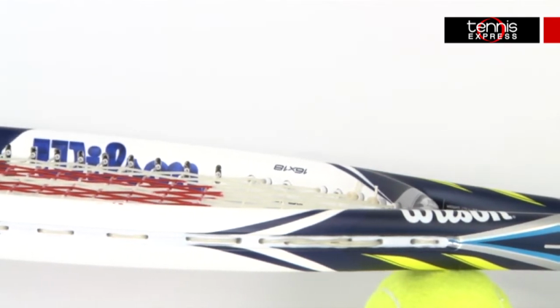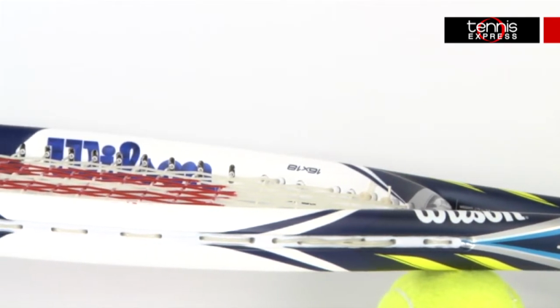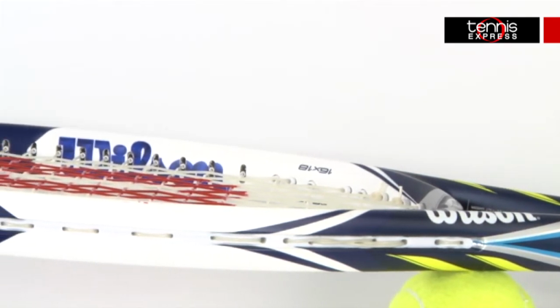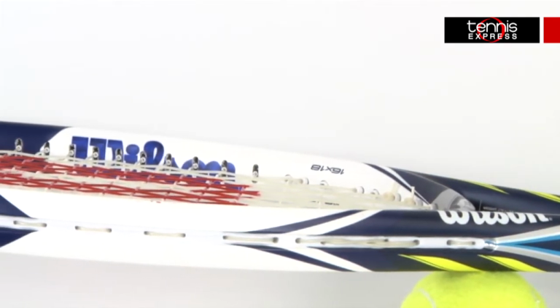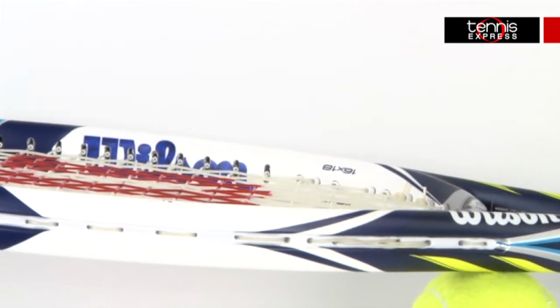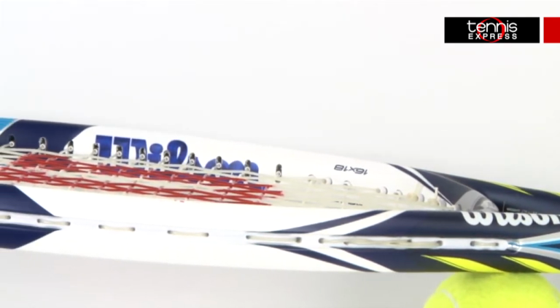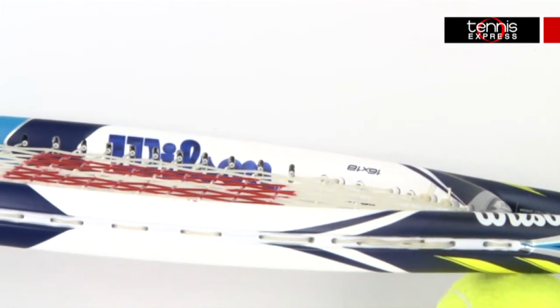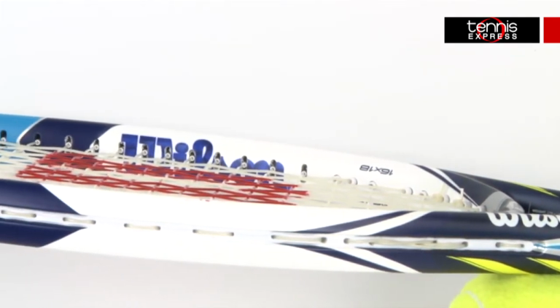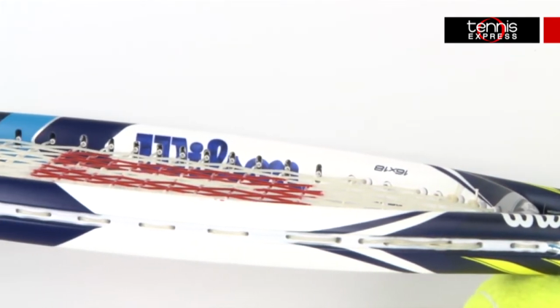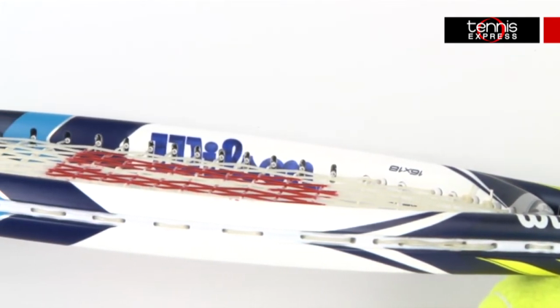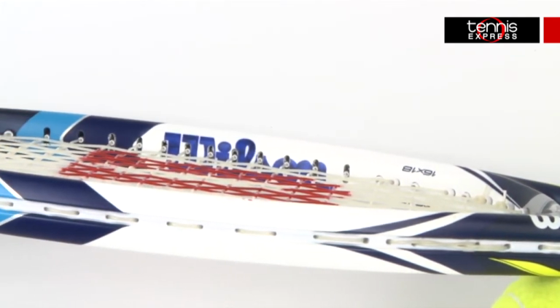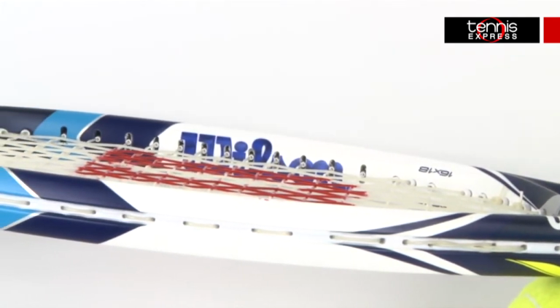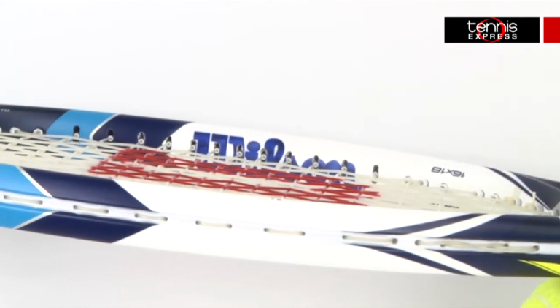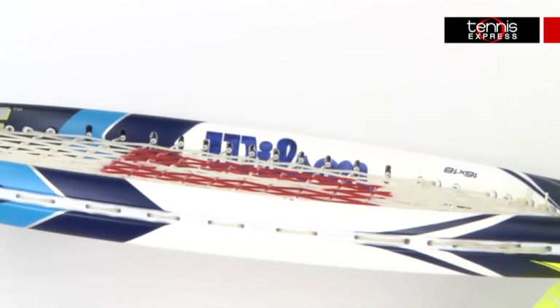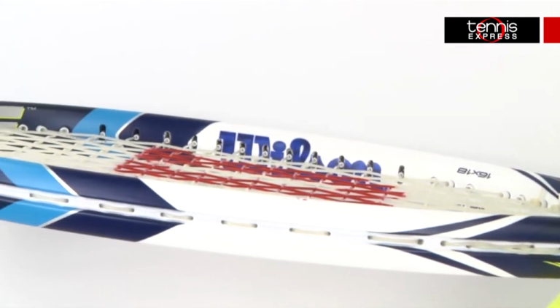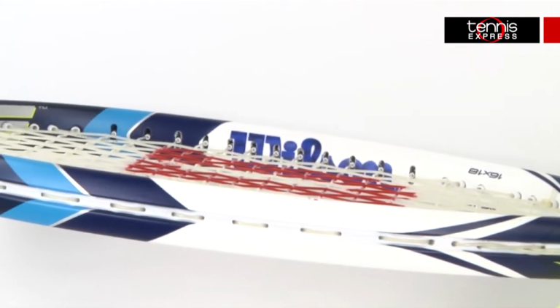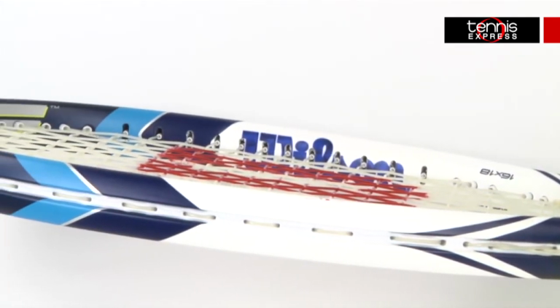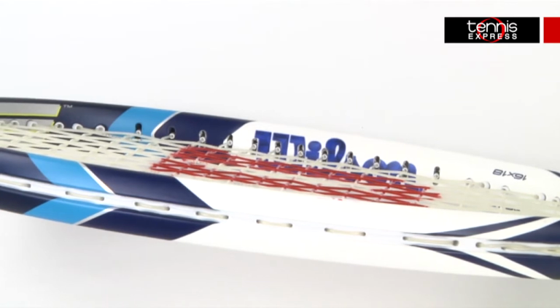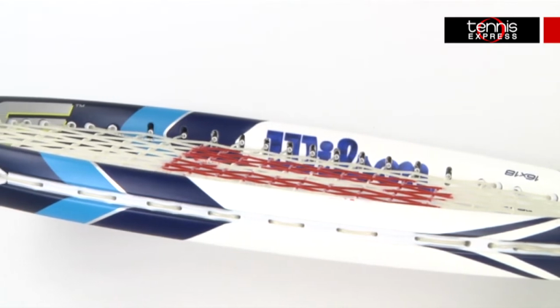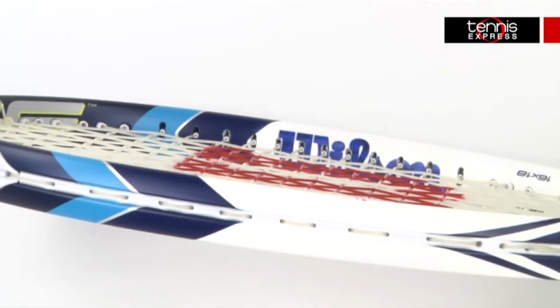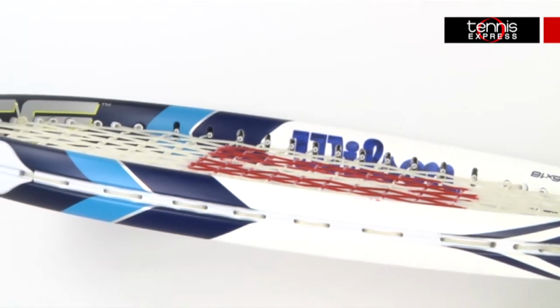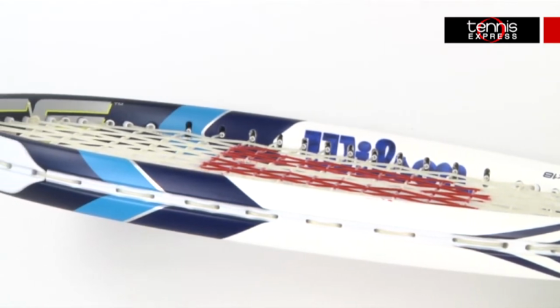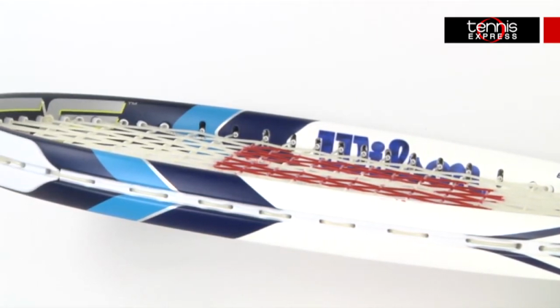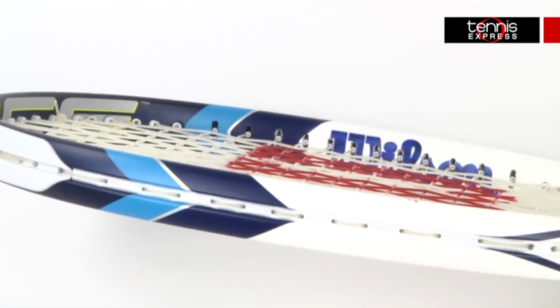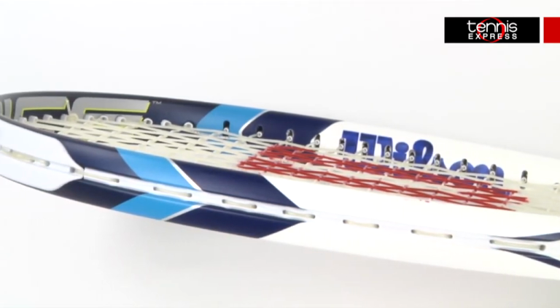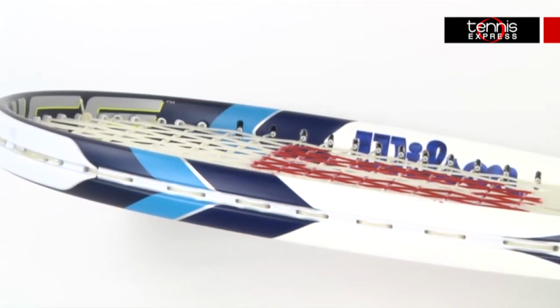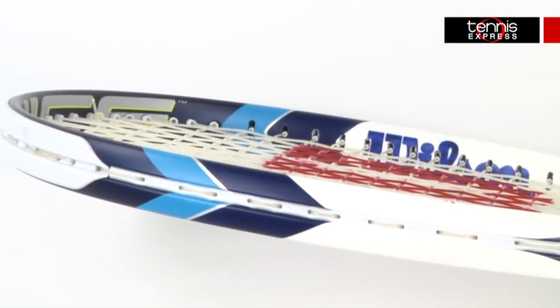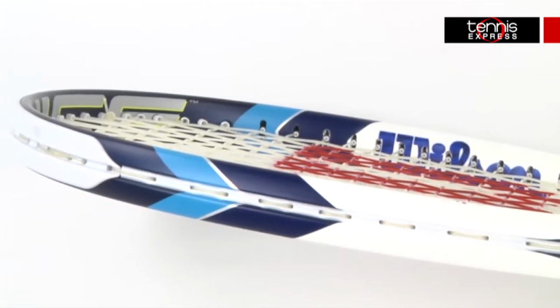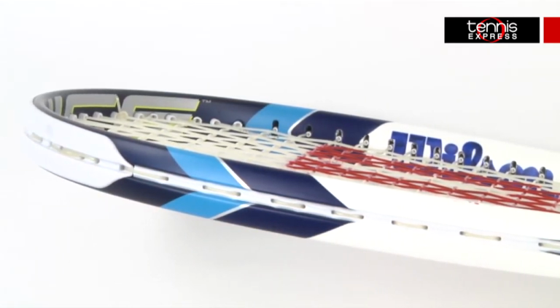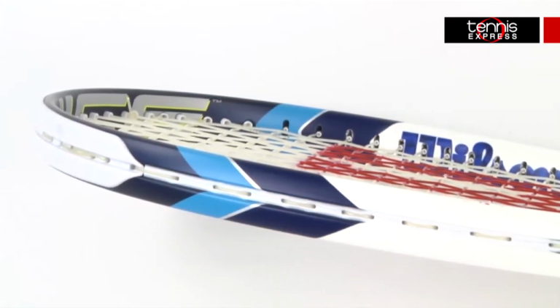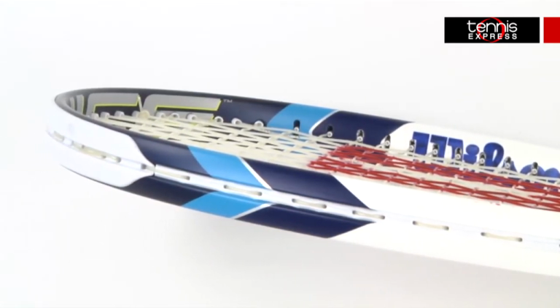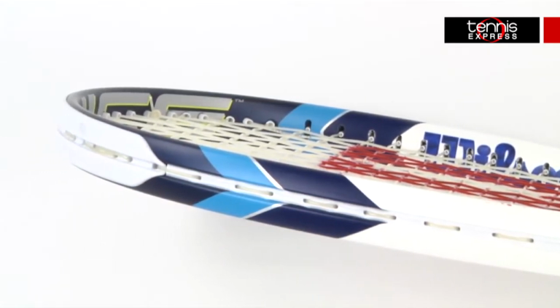Wilson's AmpliFeel 360 handle uses a basalt construction with foam inserts through improved feedback without increasing unwanted vibrations.